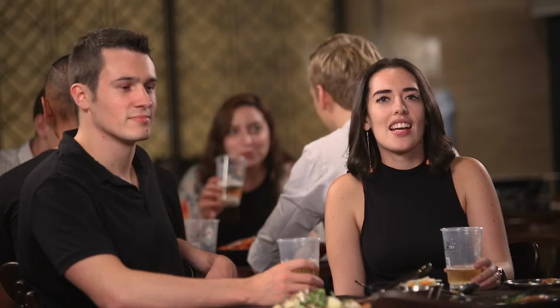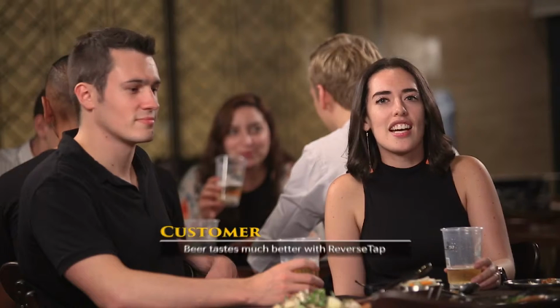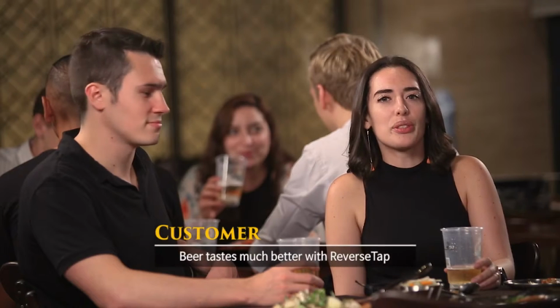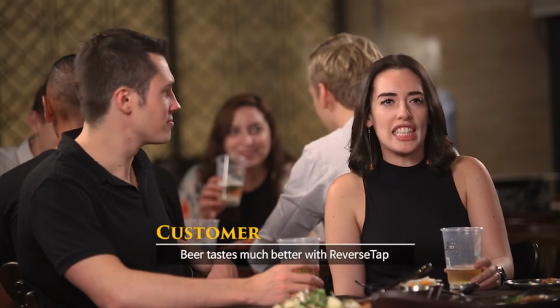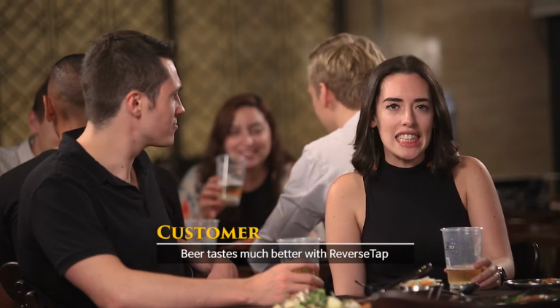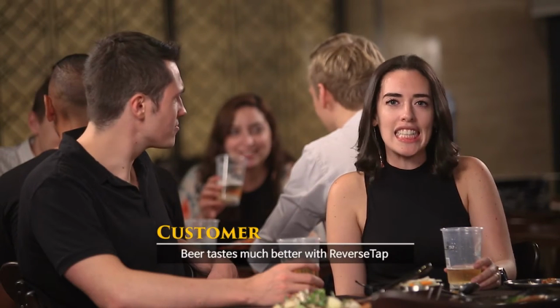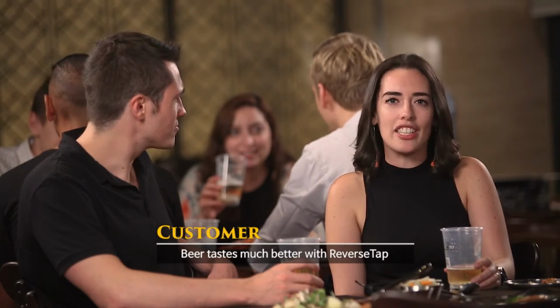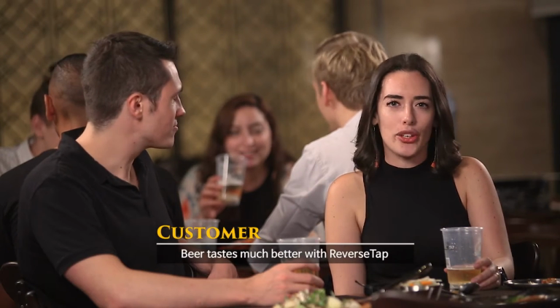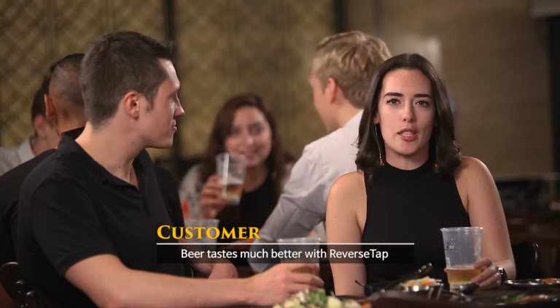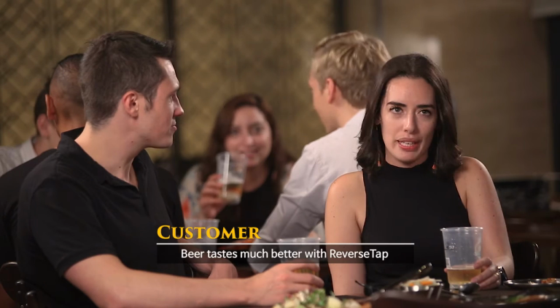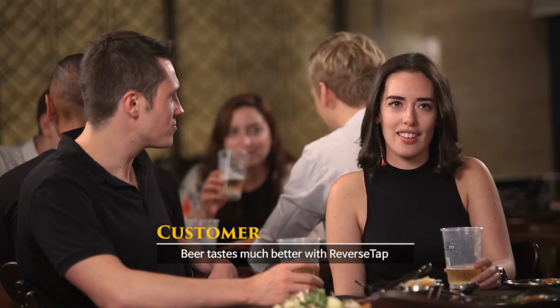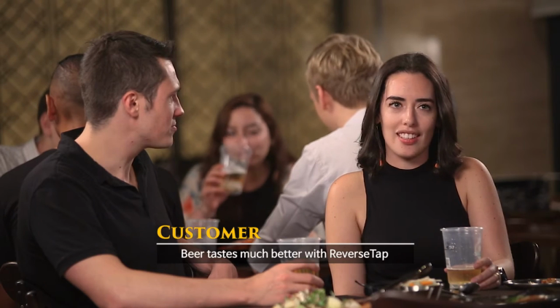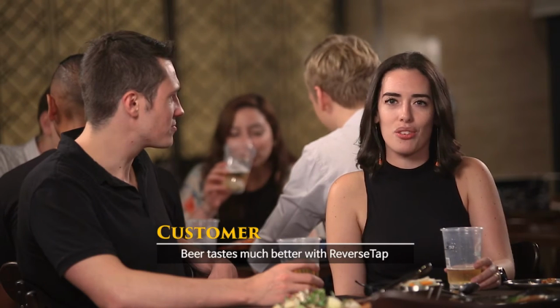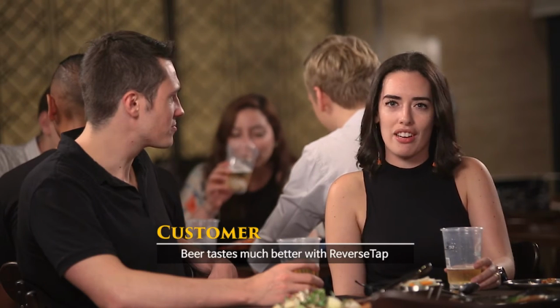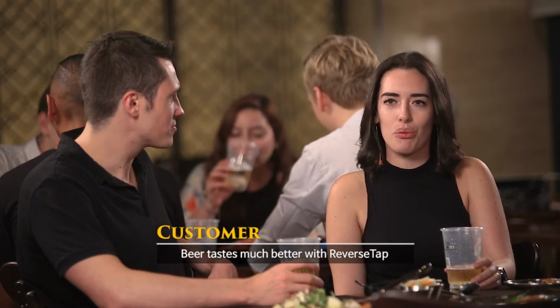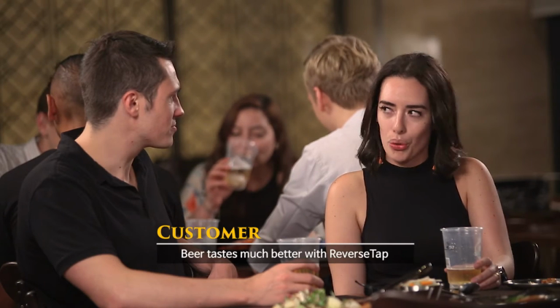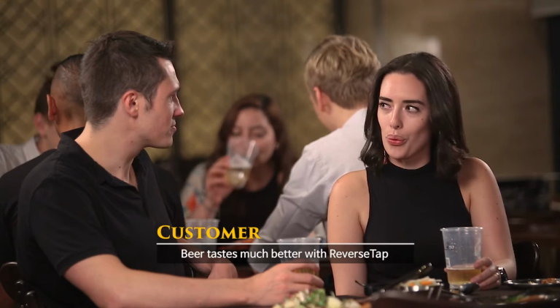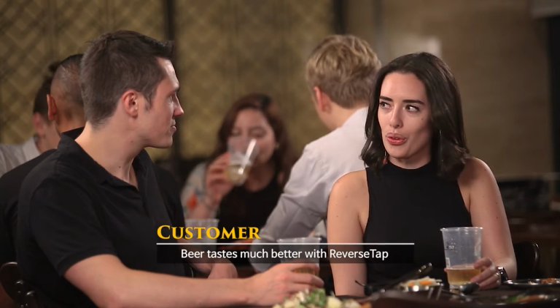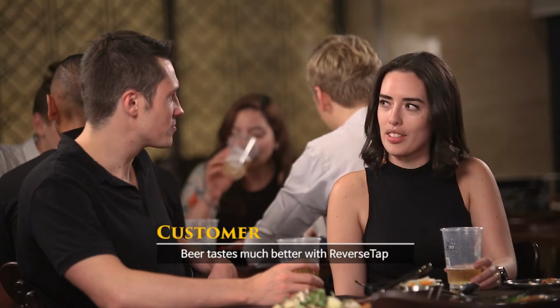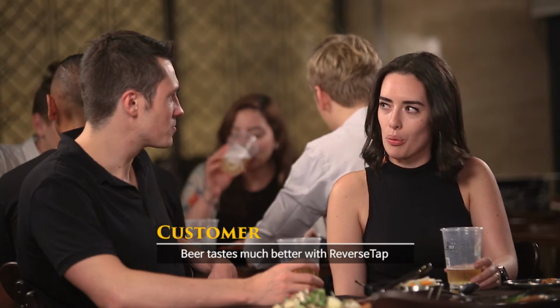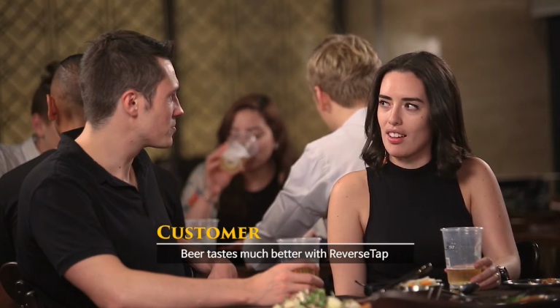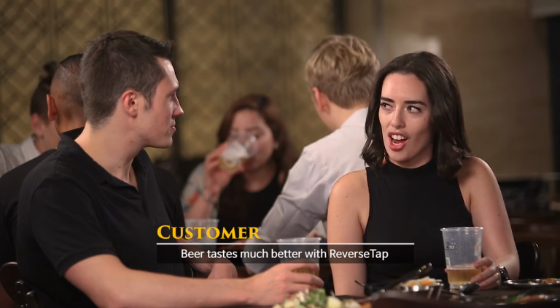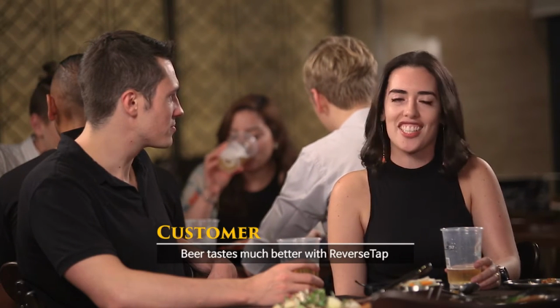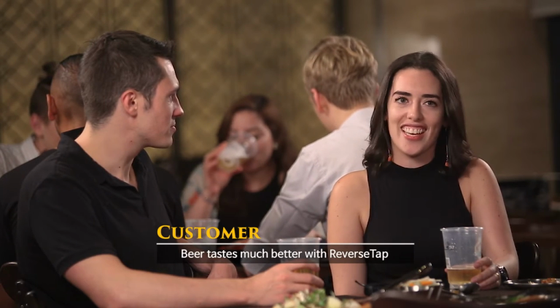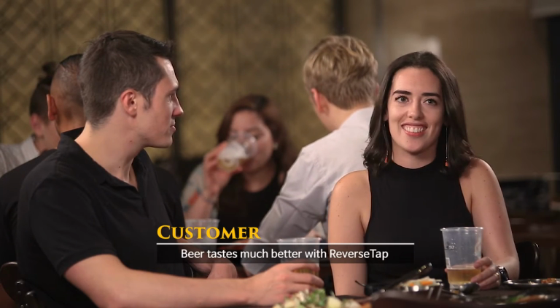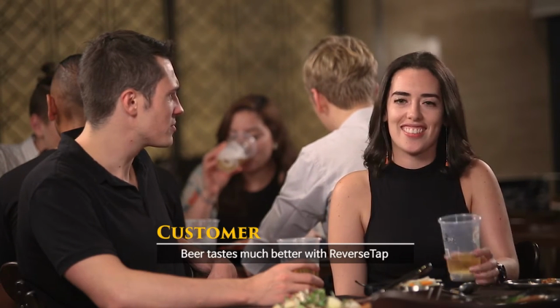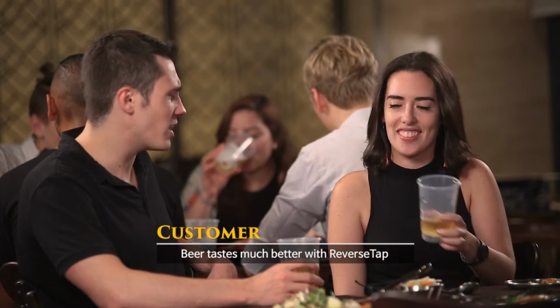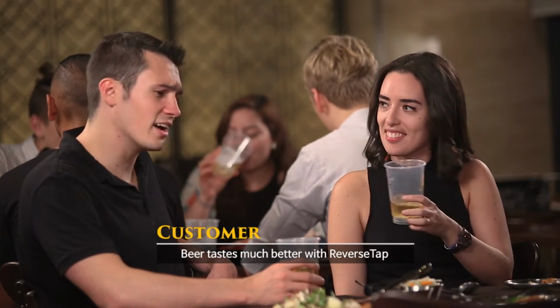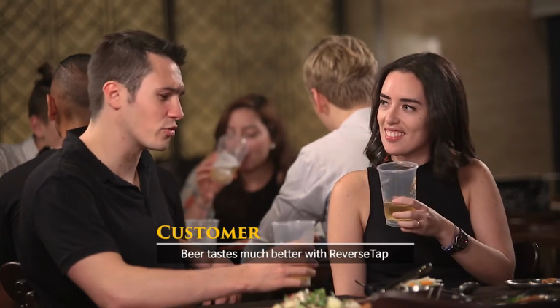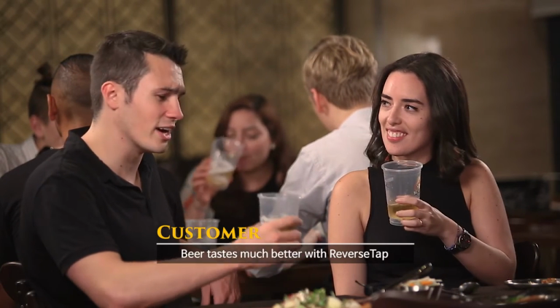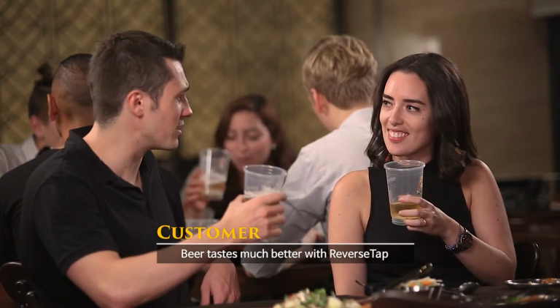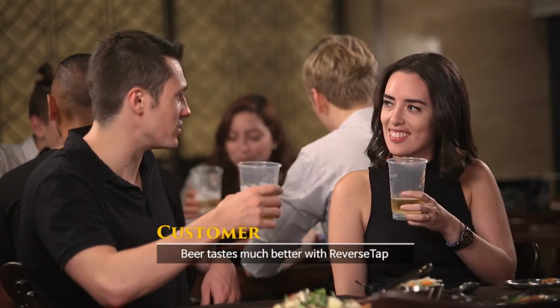It's a really clean and crisp beer. It goes down cool and well on a hot day. Yeah, I agree. I love it.